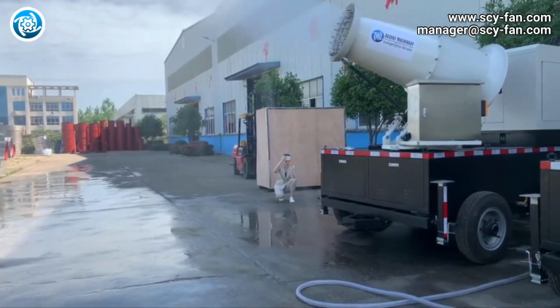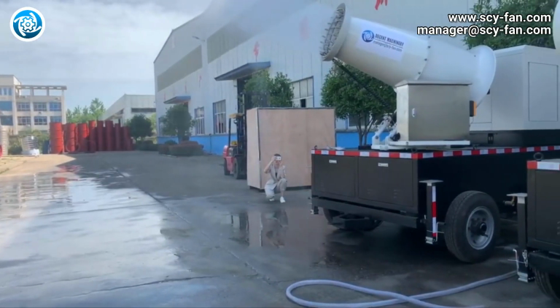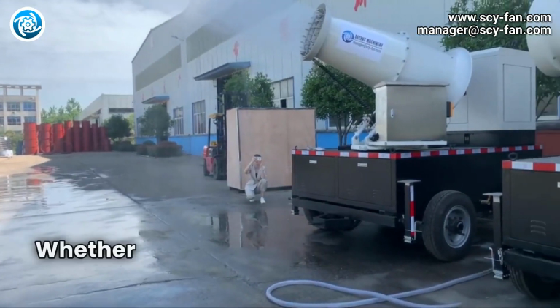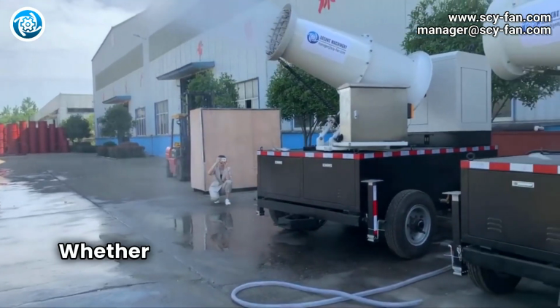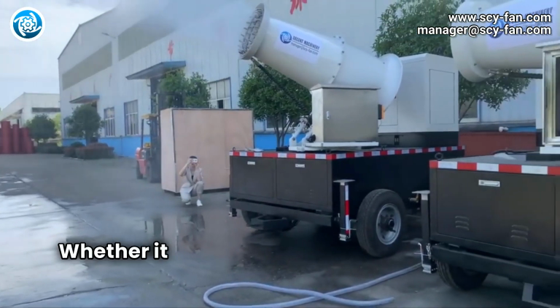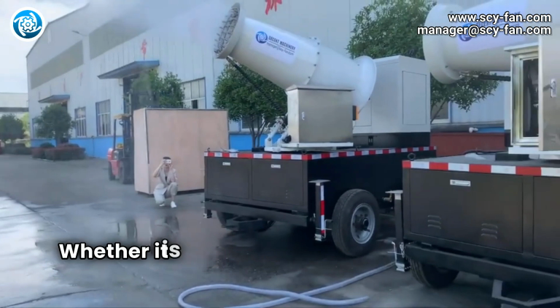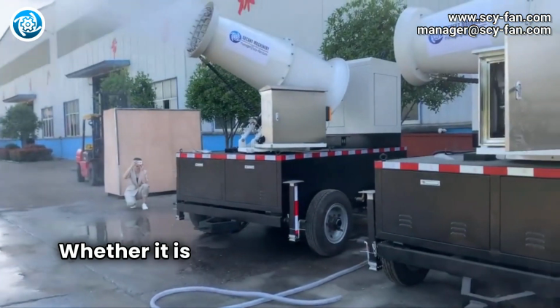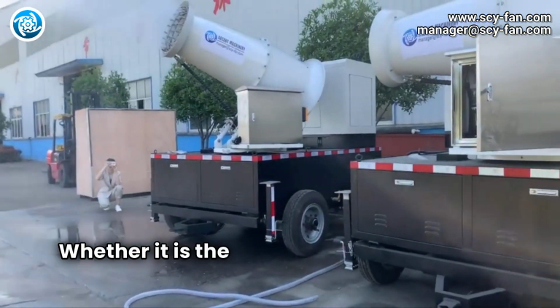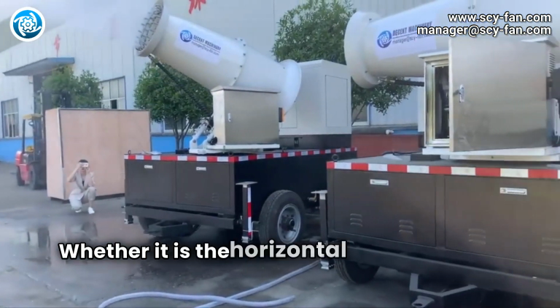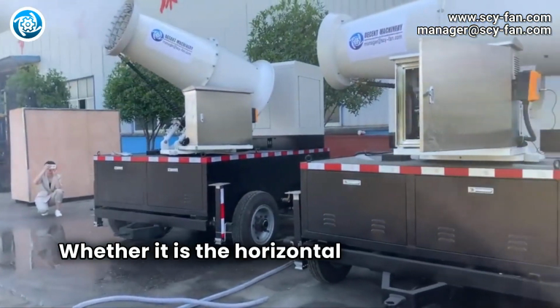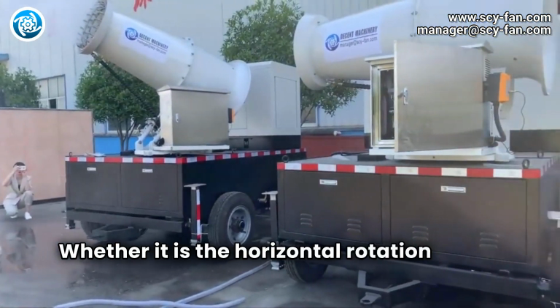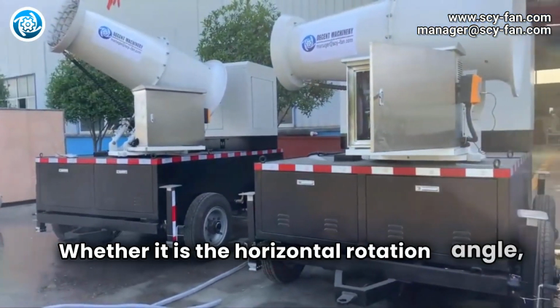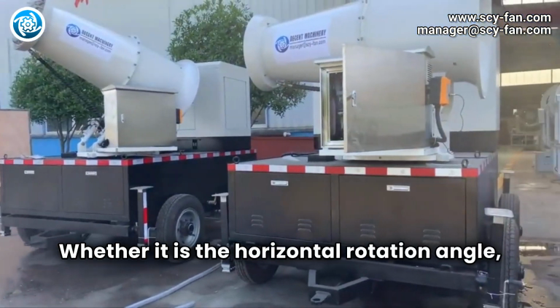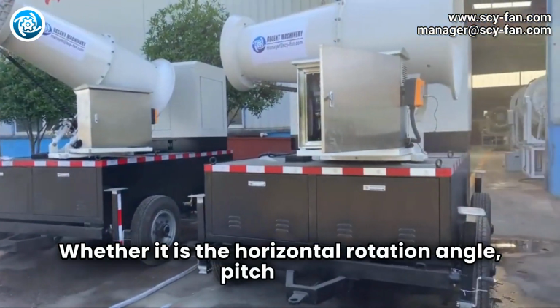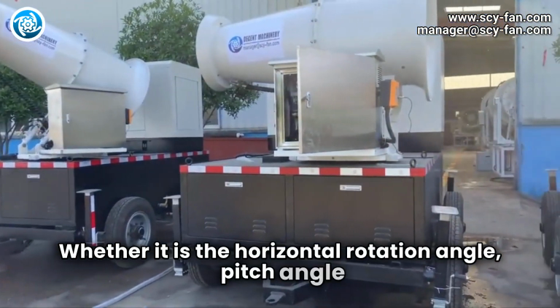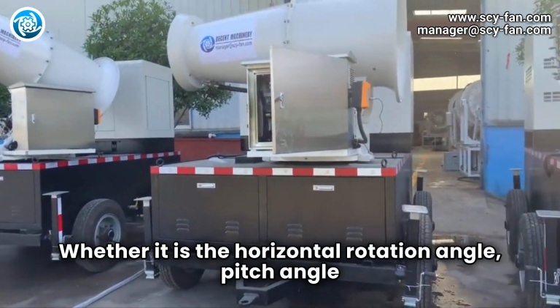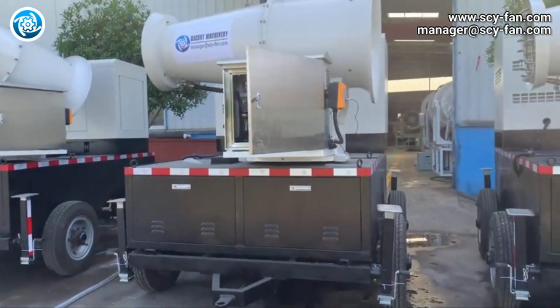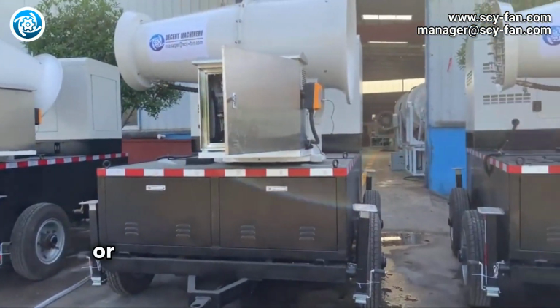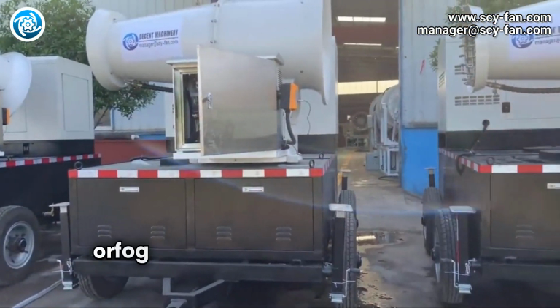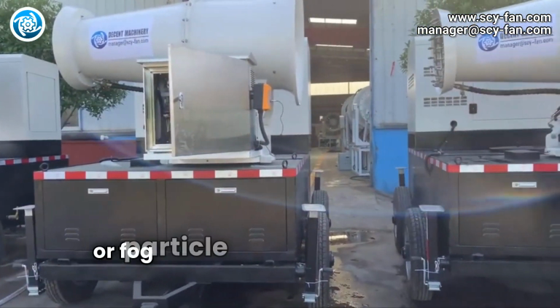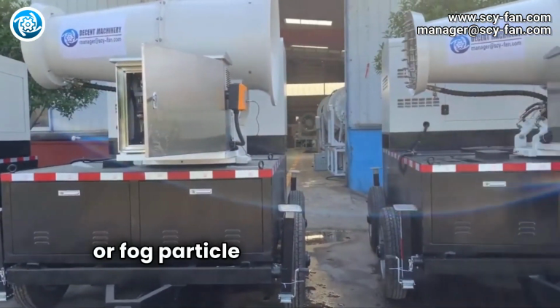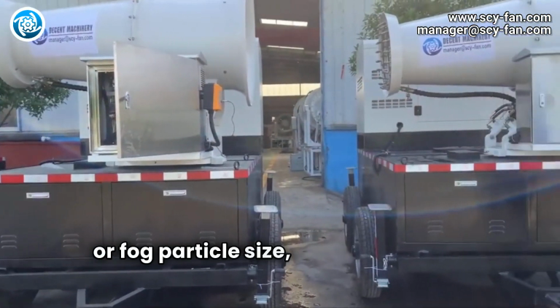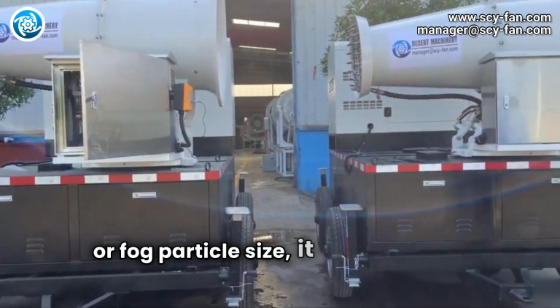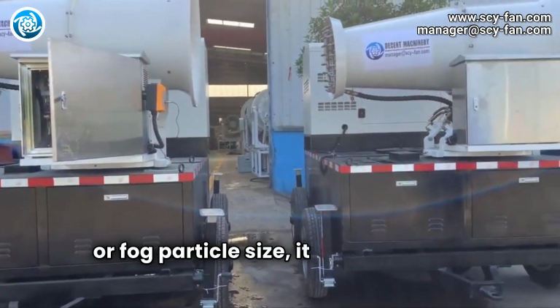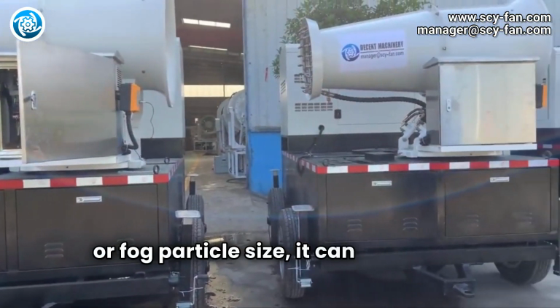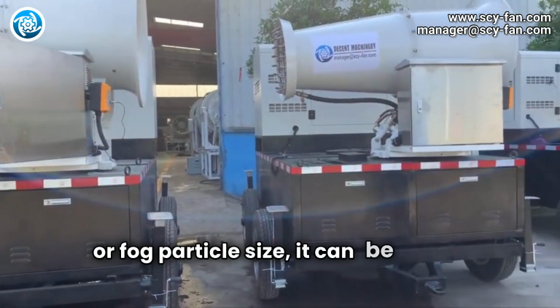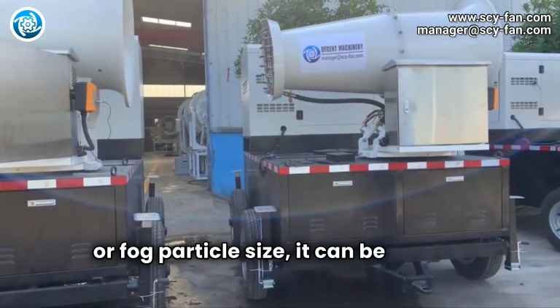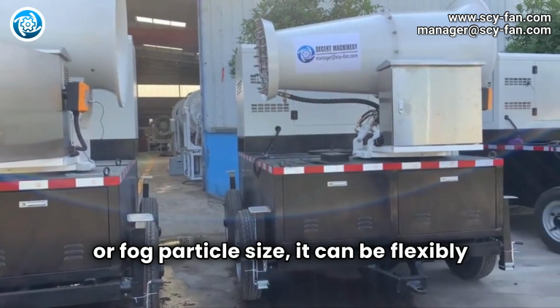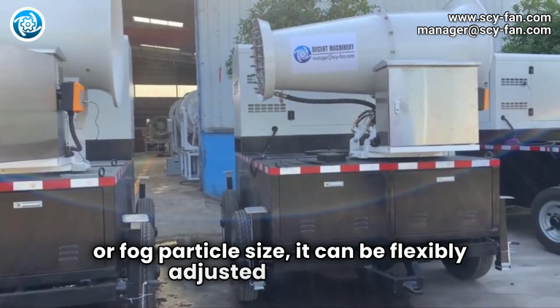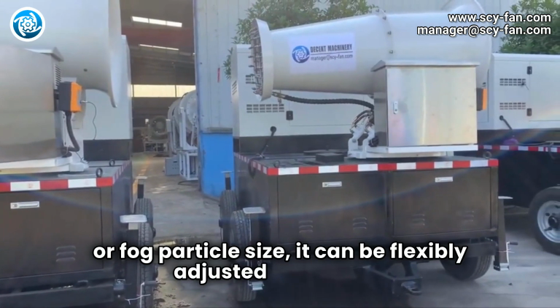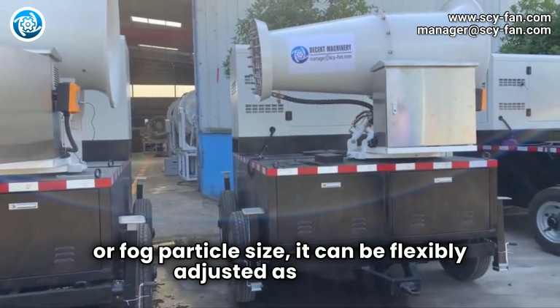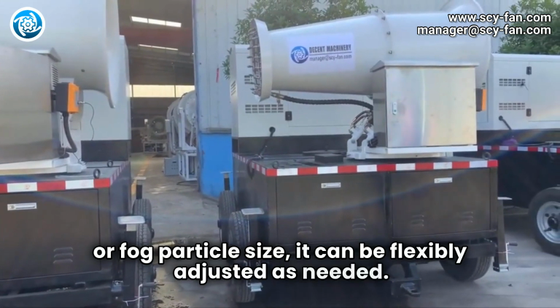Whether it is the horizontal rotation angle, pitch angle, or fog particle size, it can be flexibly adjusted as needed.